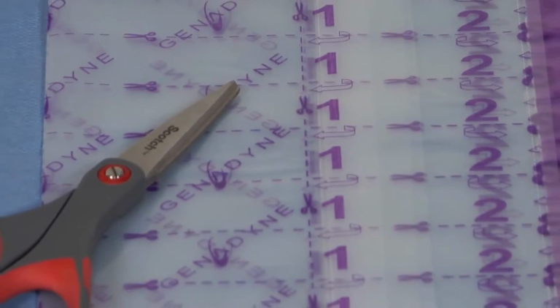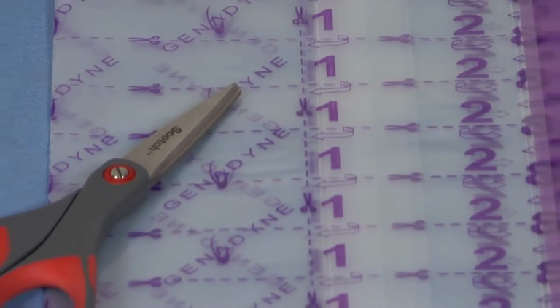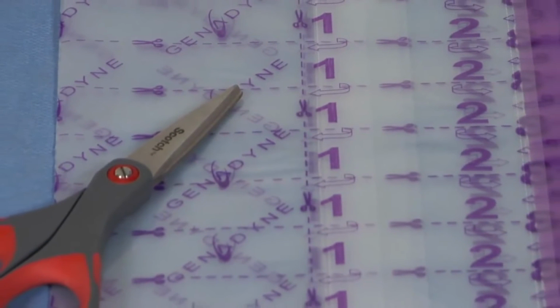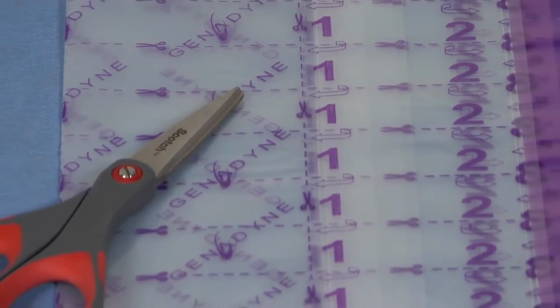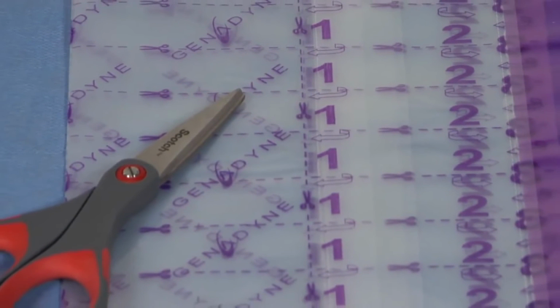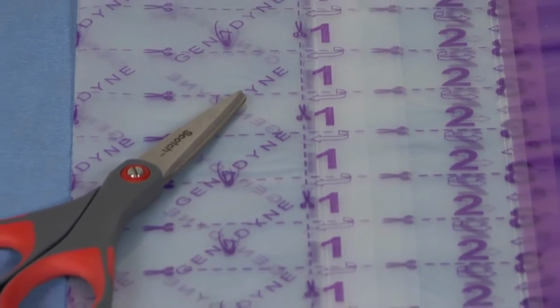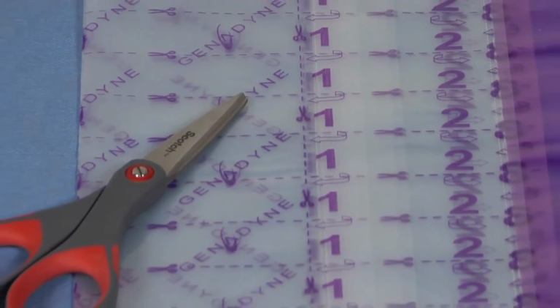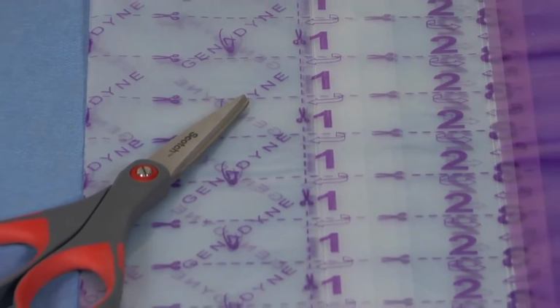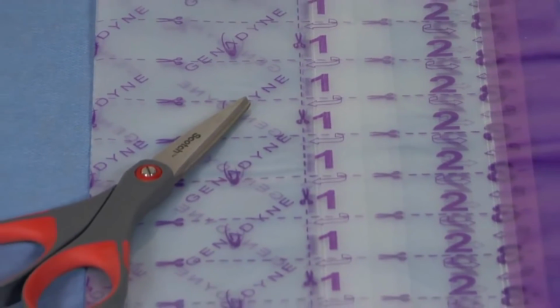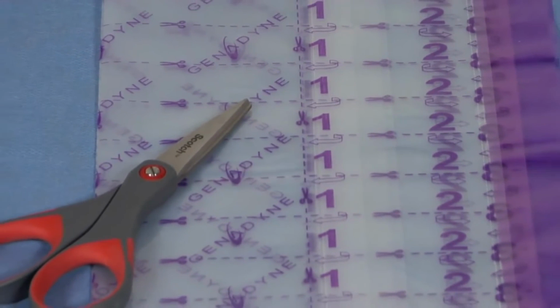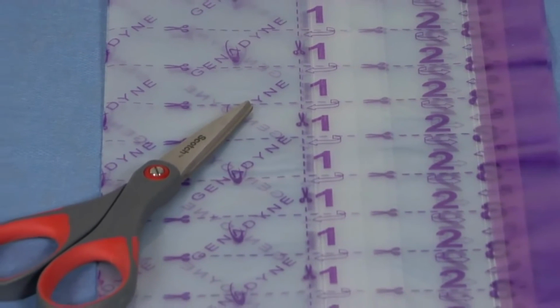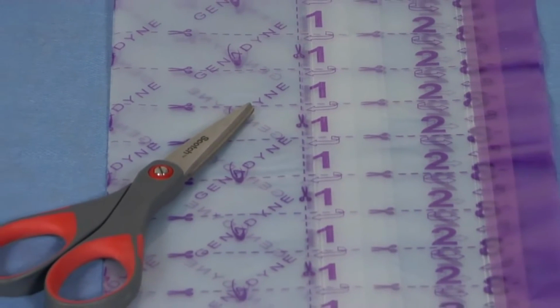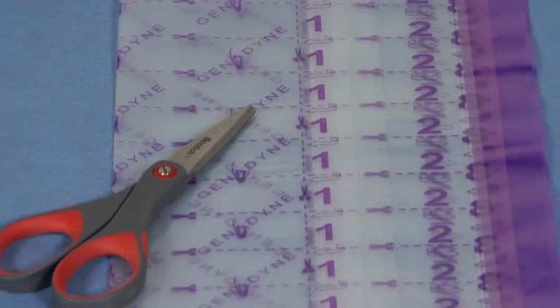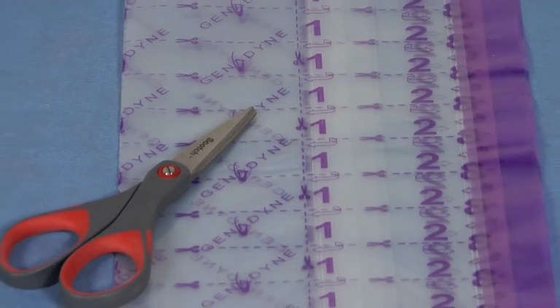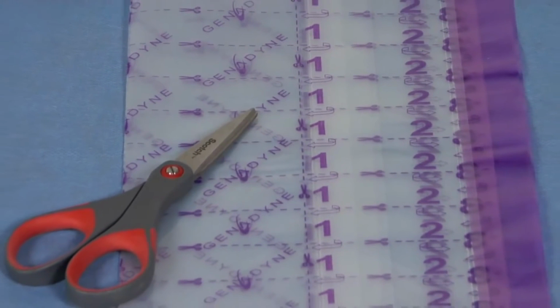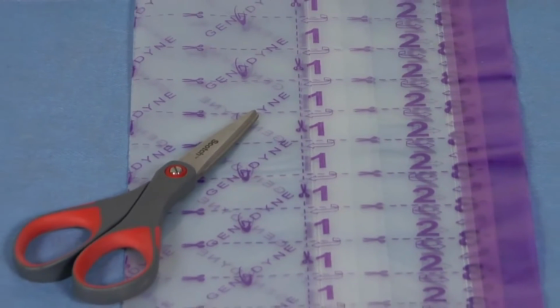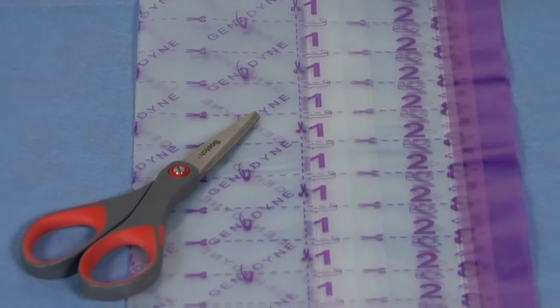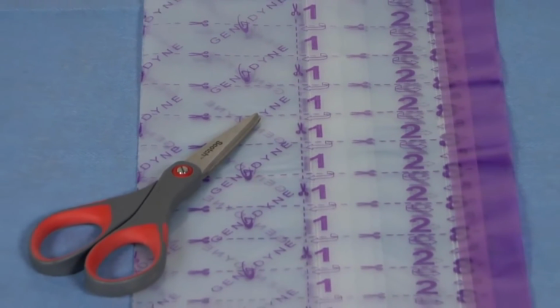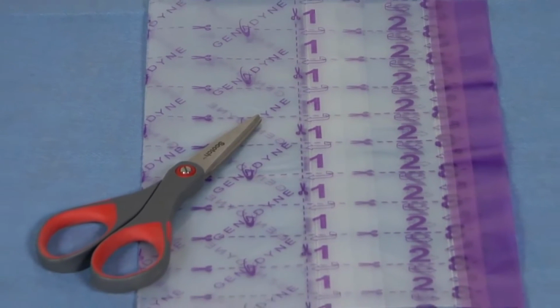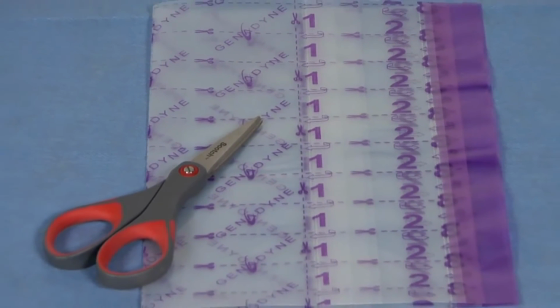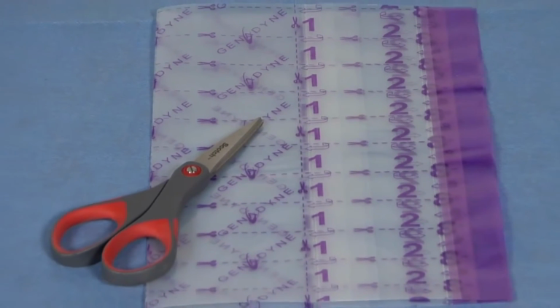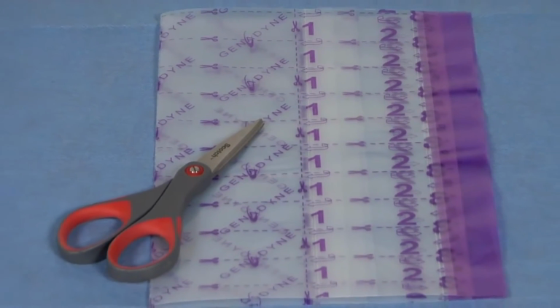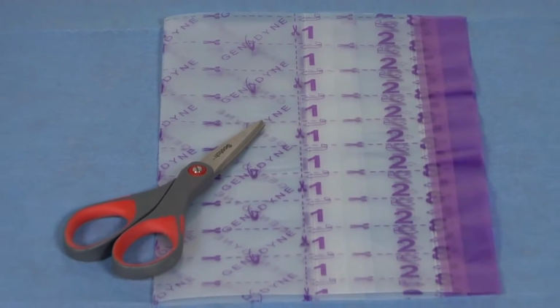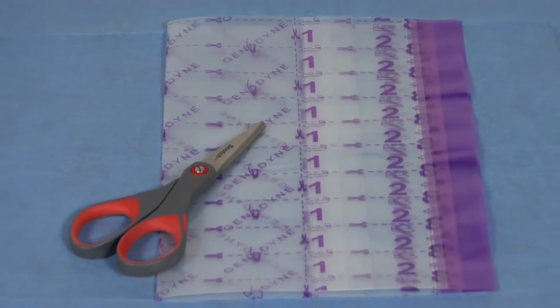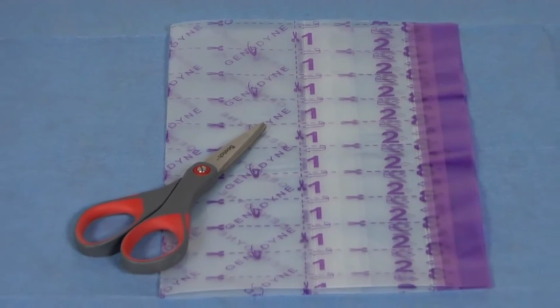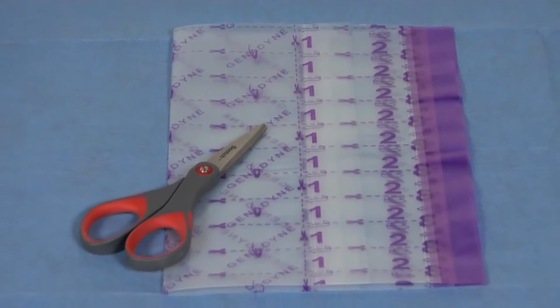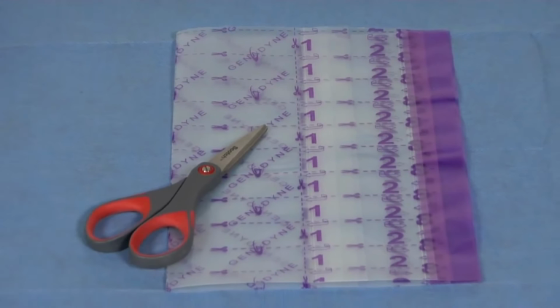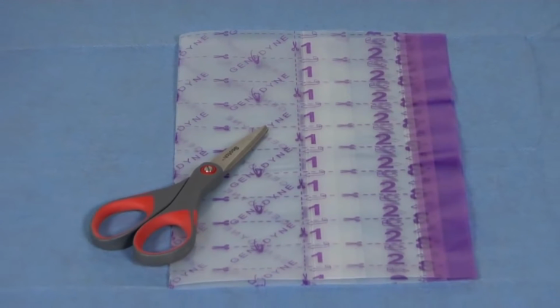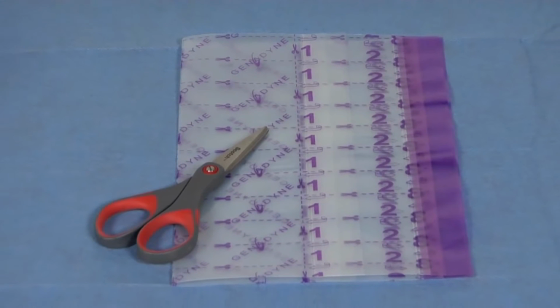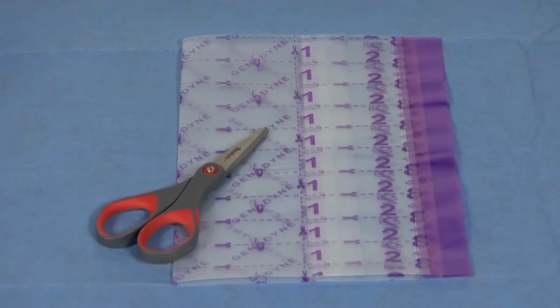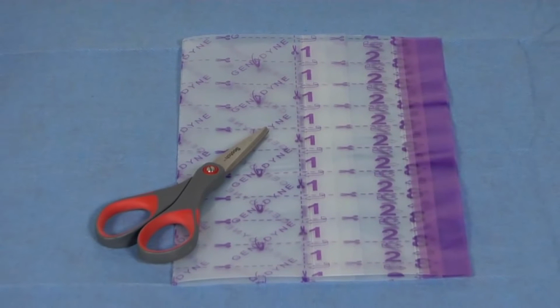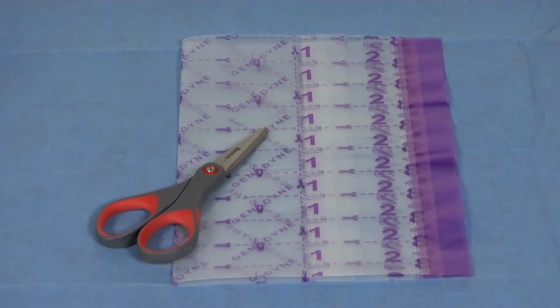Scissor lines are located on the transparent adhesive, ensuring a correct cut when matching the wound to the foam size.